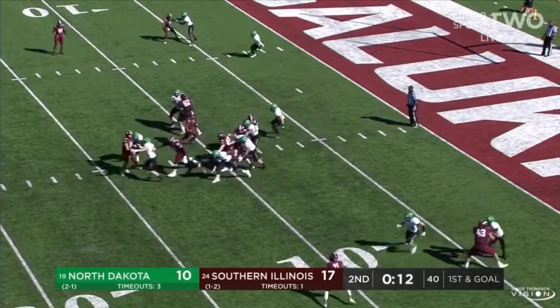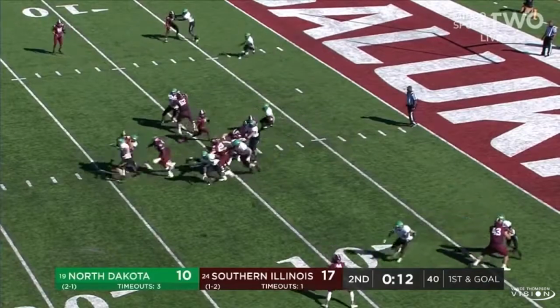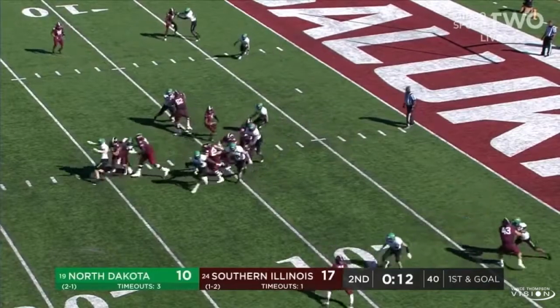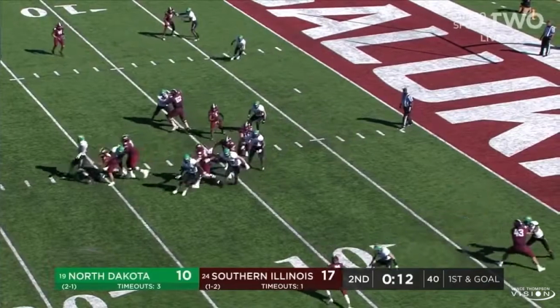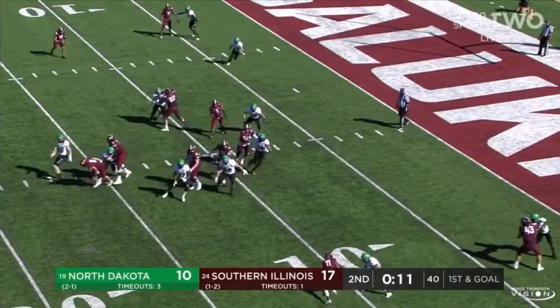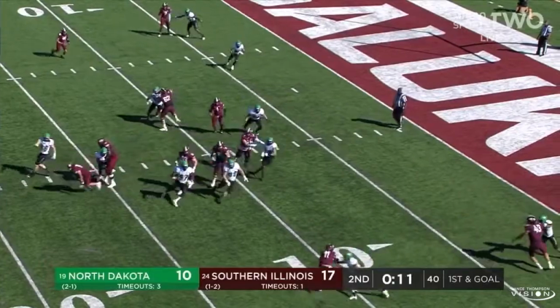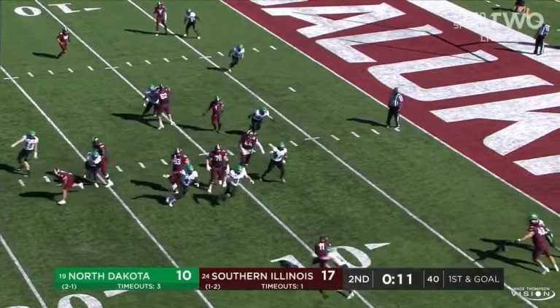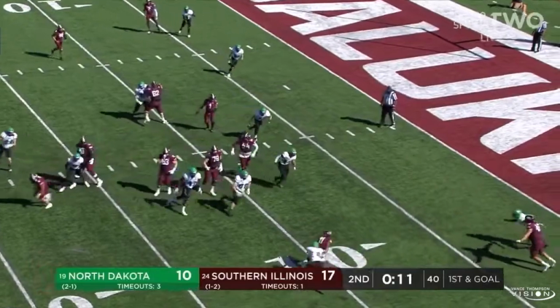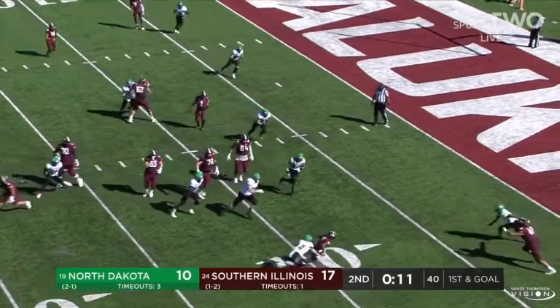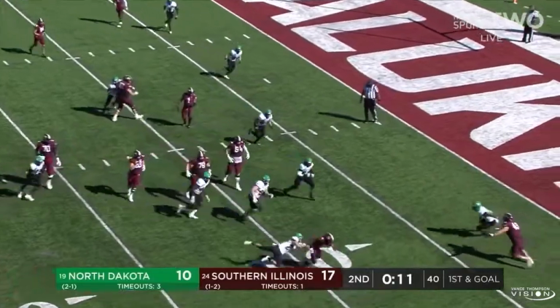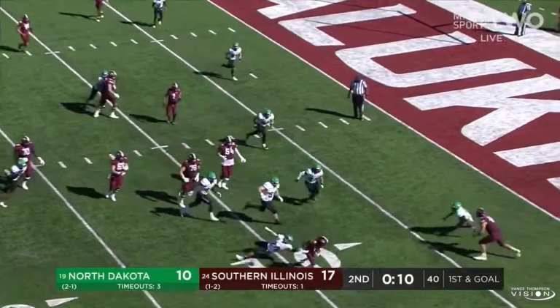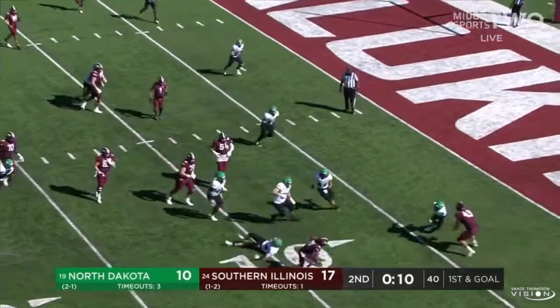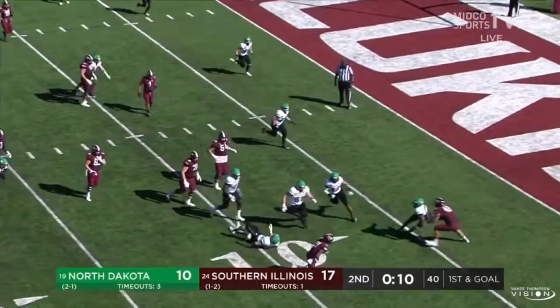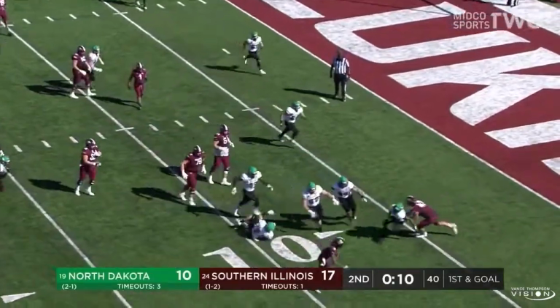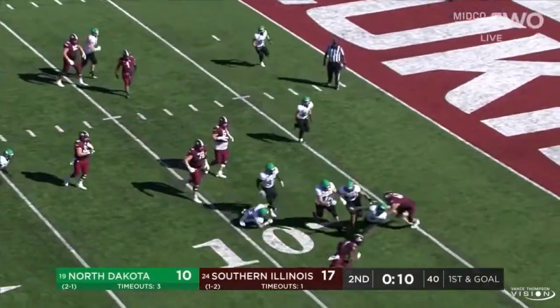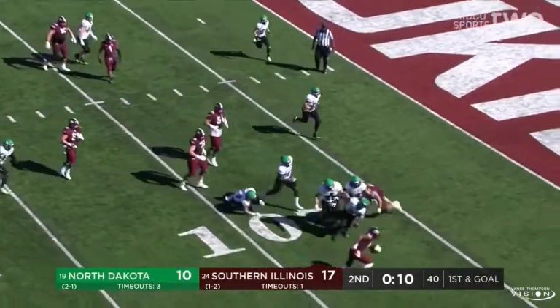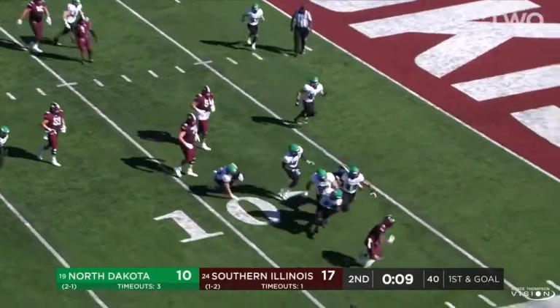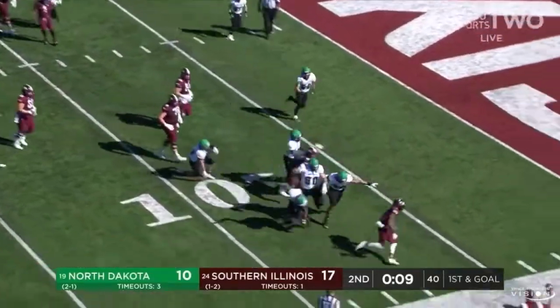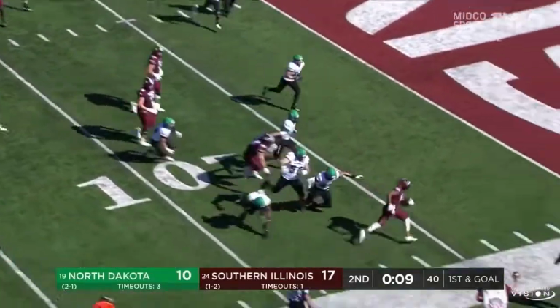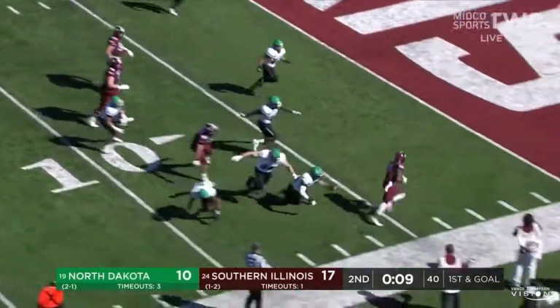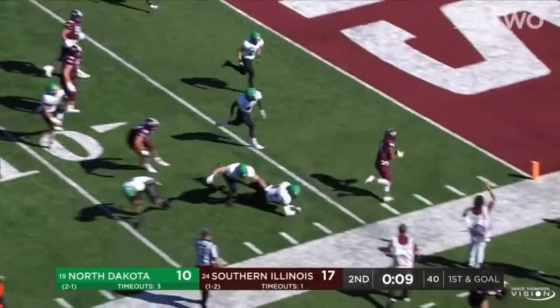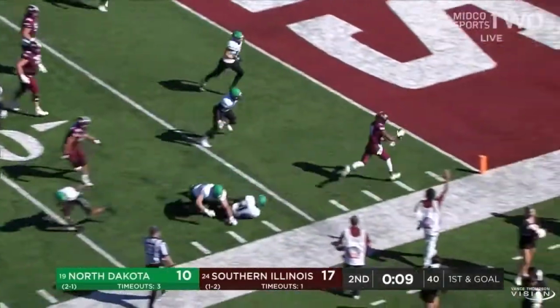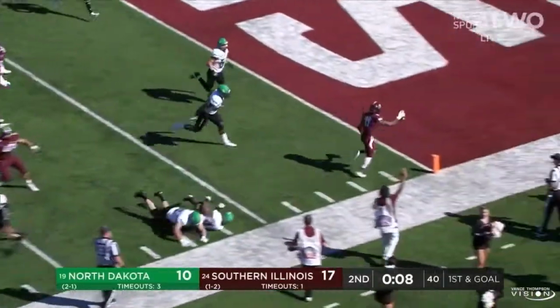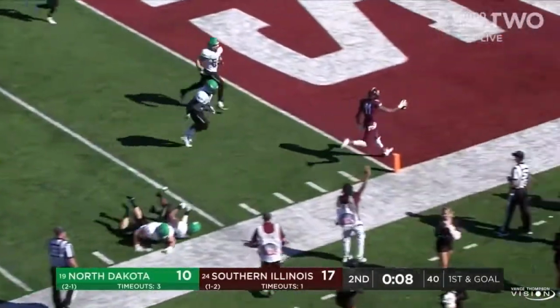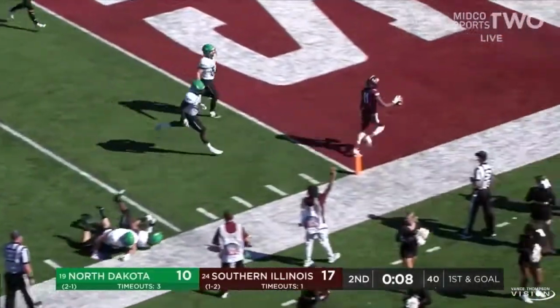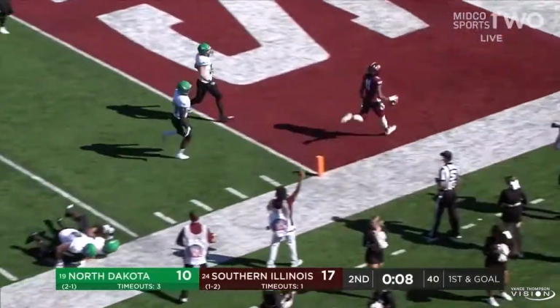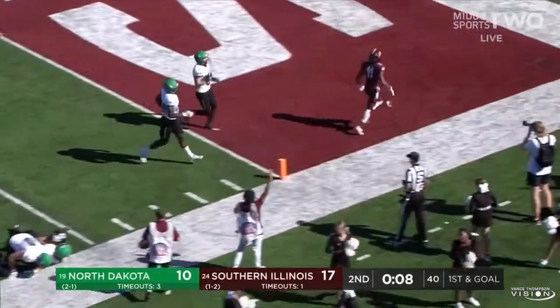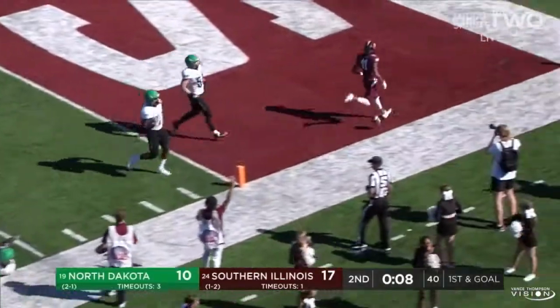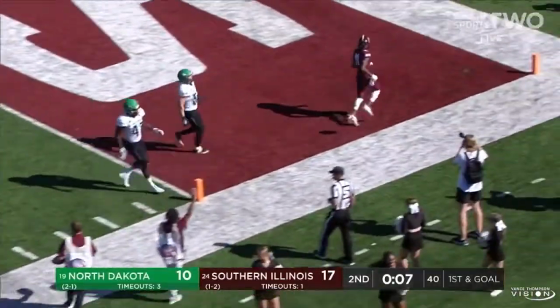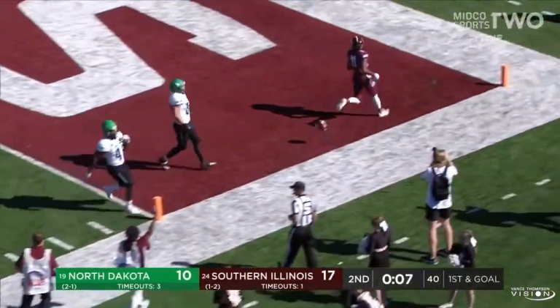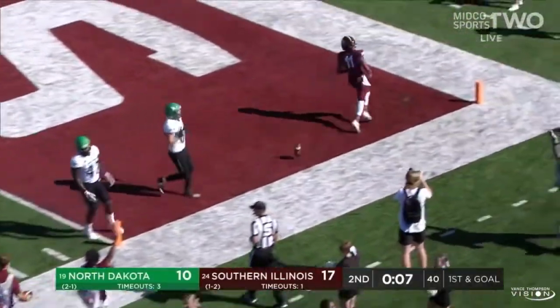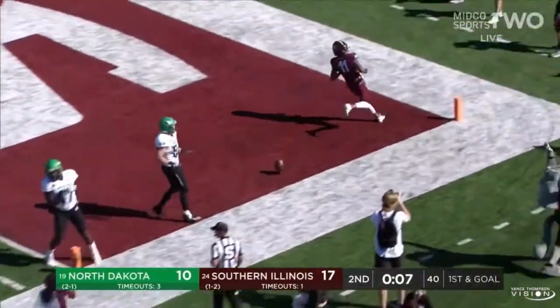Baker out to Cox, able to get away from one man, and Cox into the end zone. Touchdown.